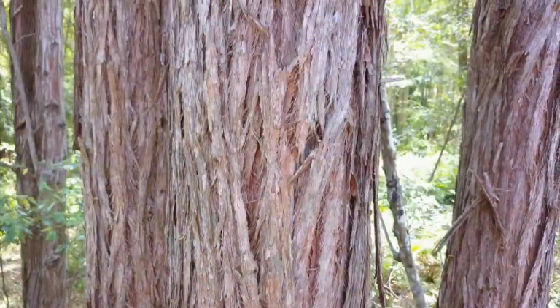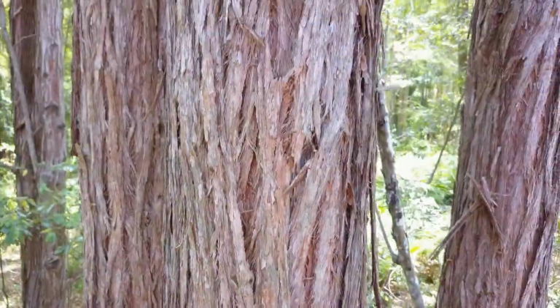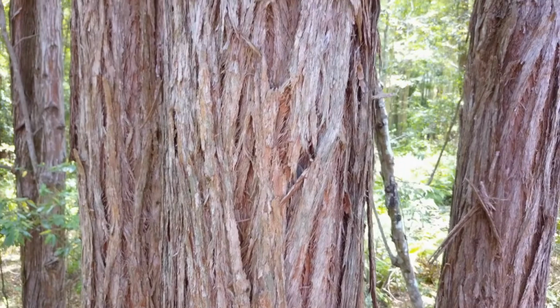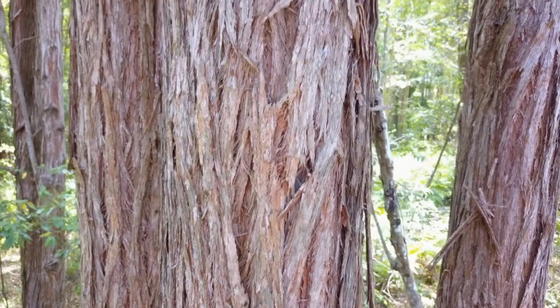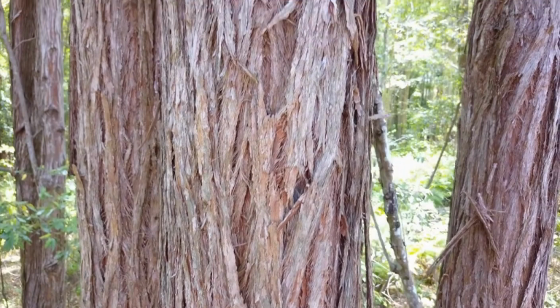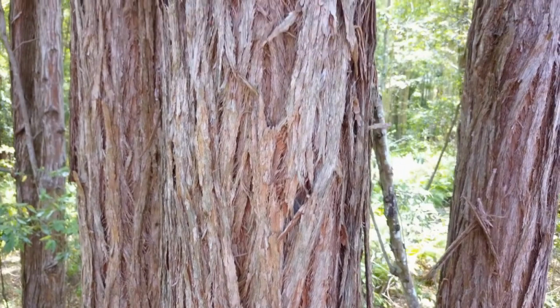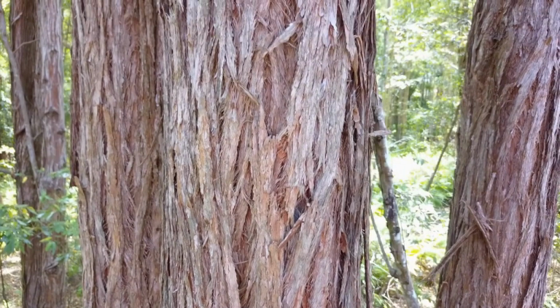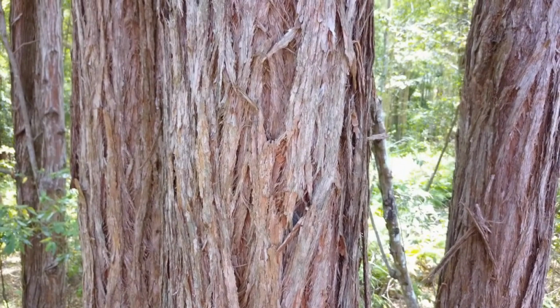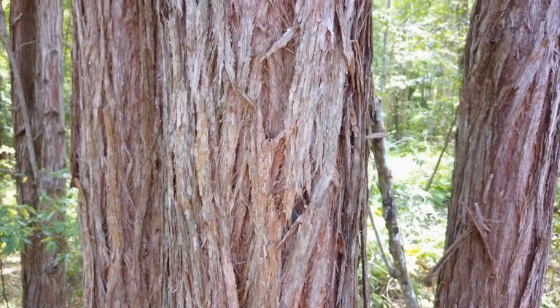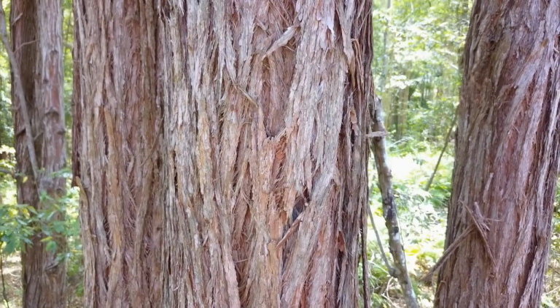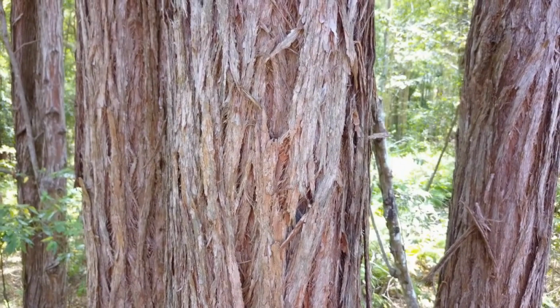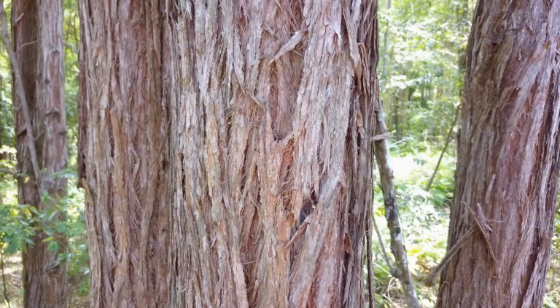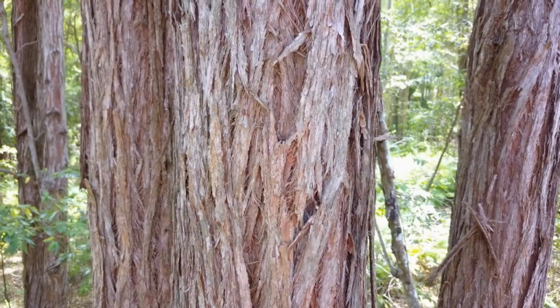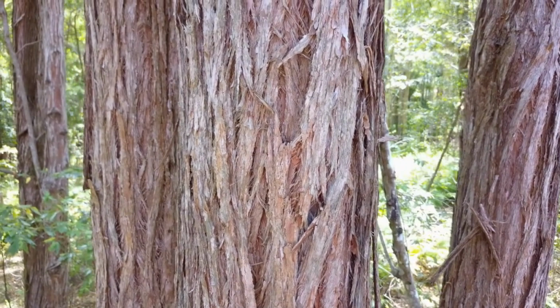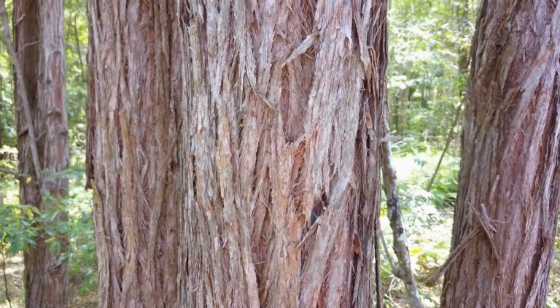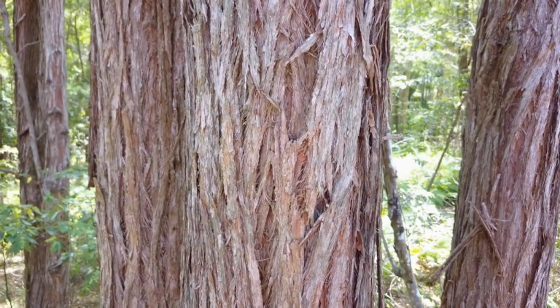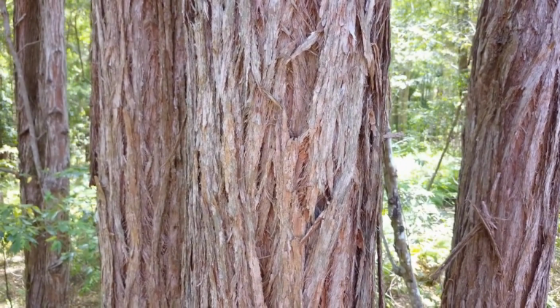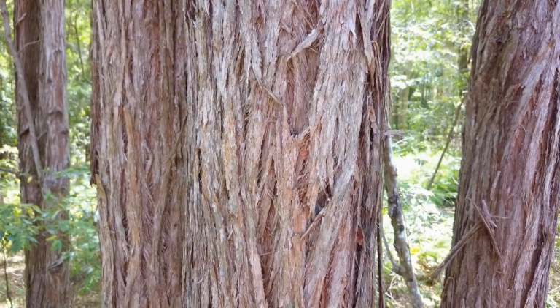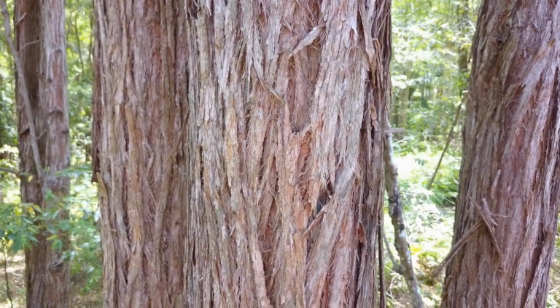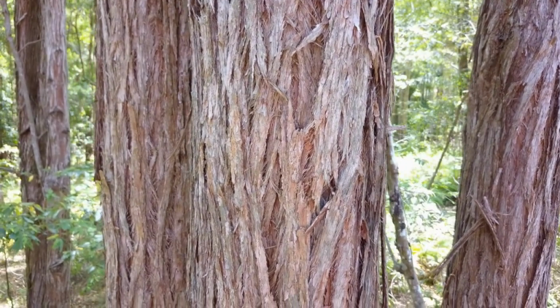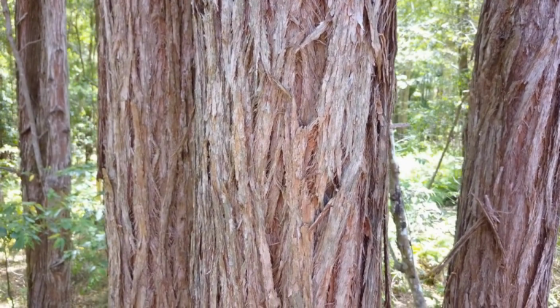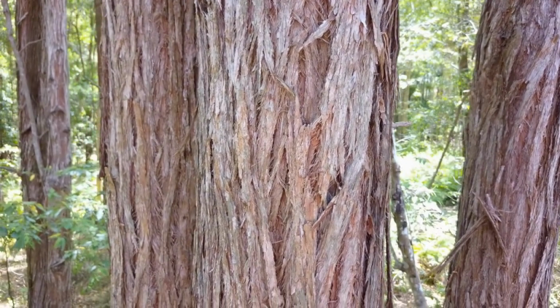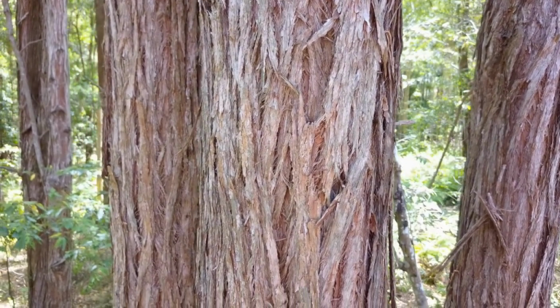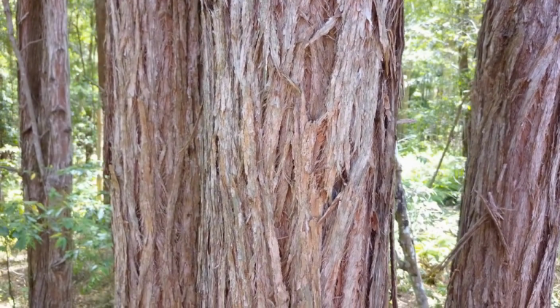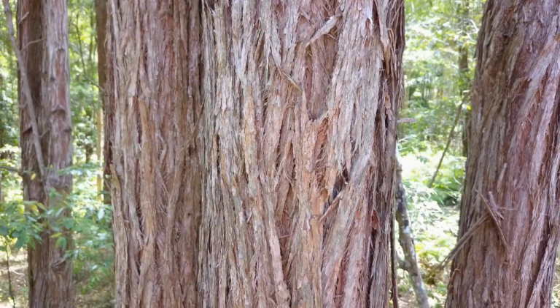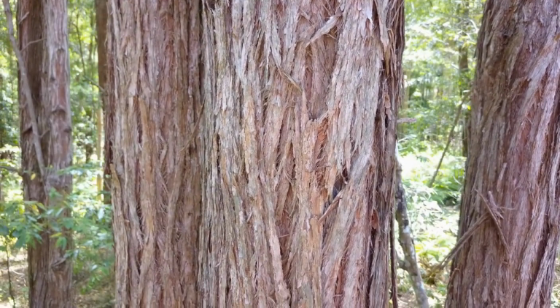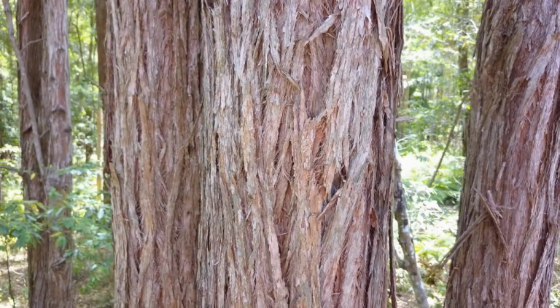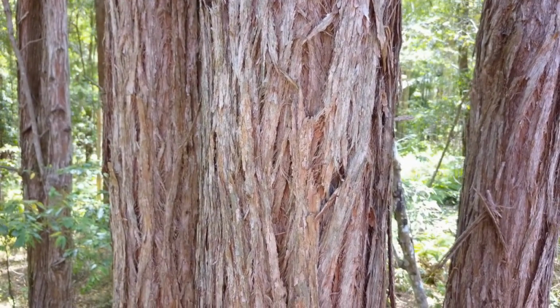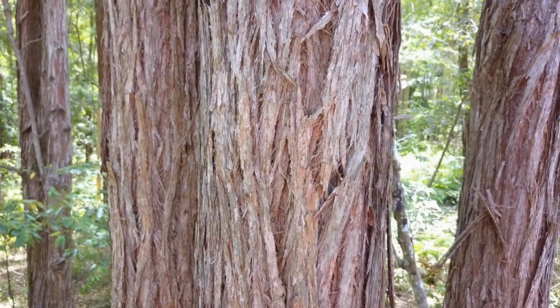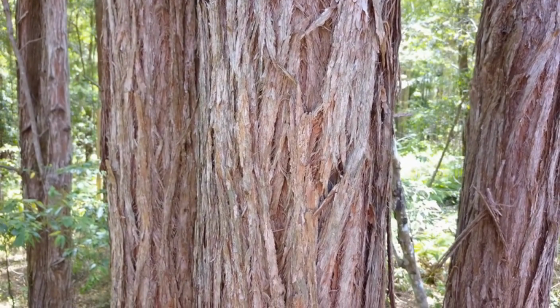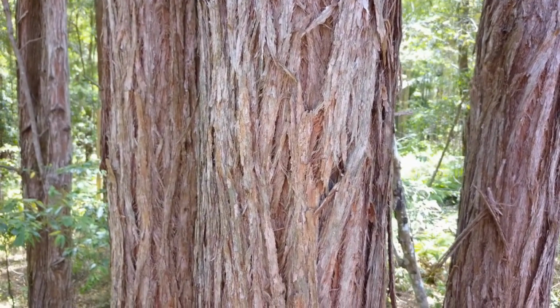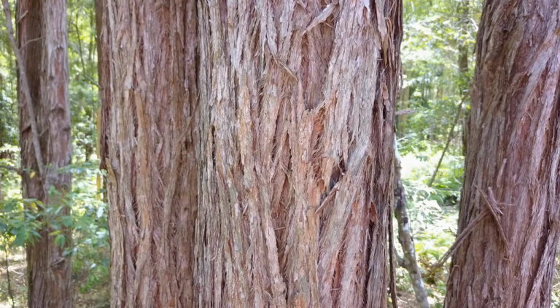The bark is thick, fibrous and stringy, with deep furrows and brown or reddish in colour.